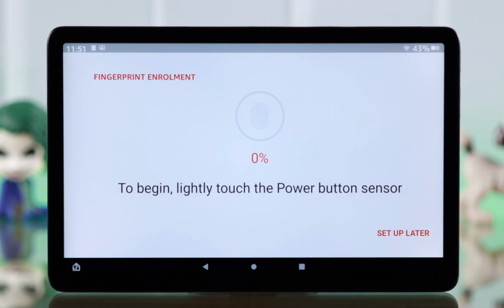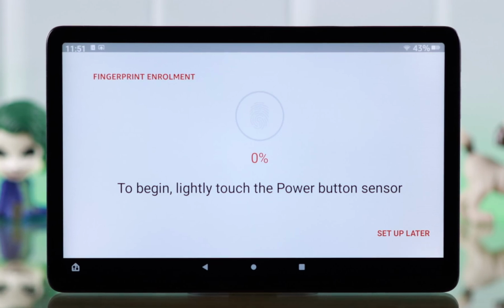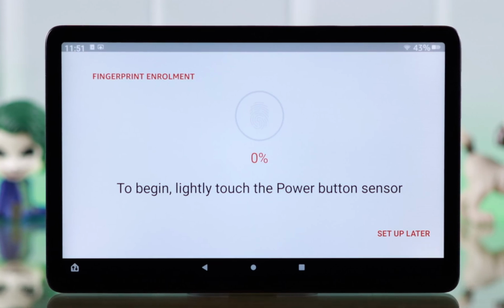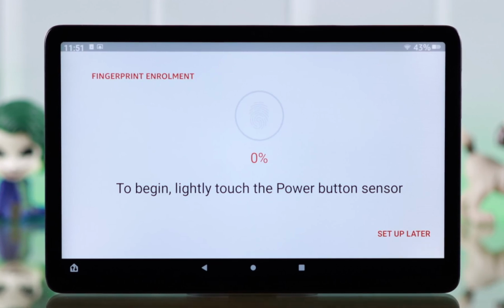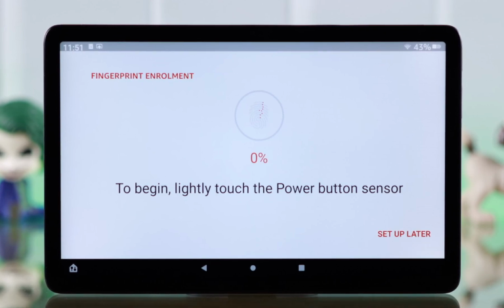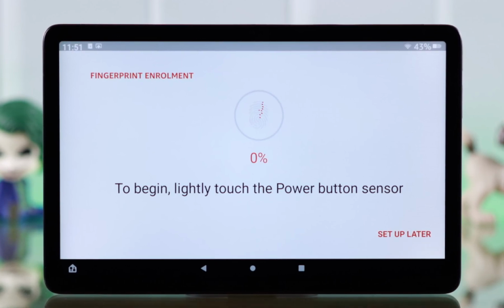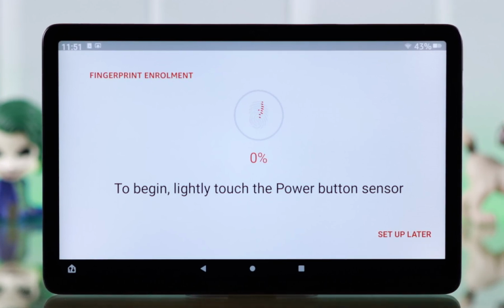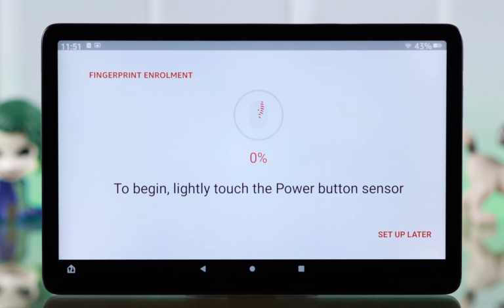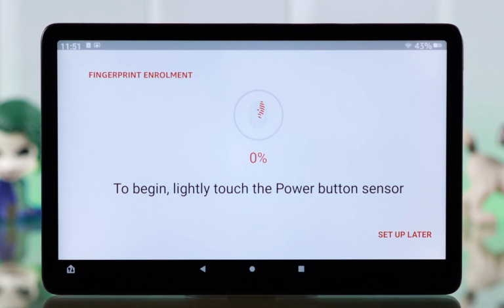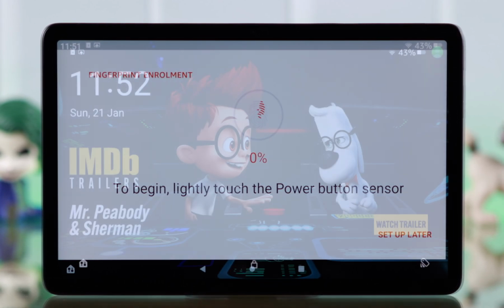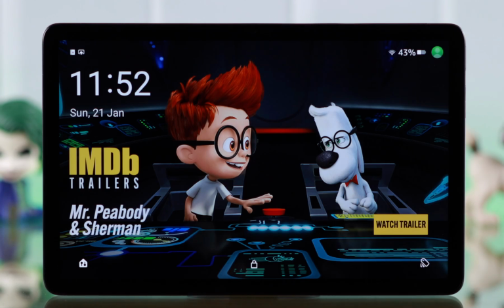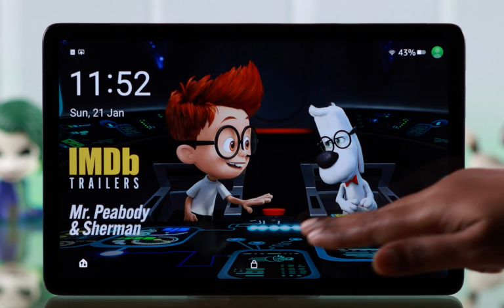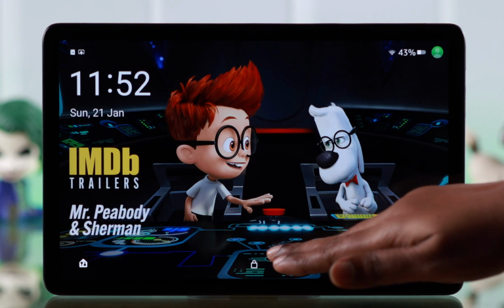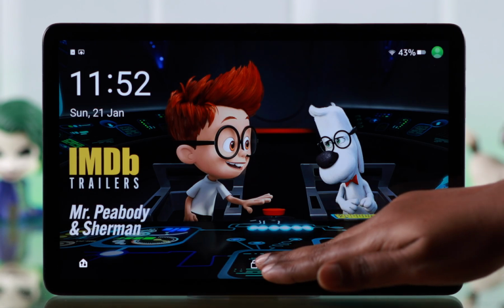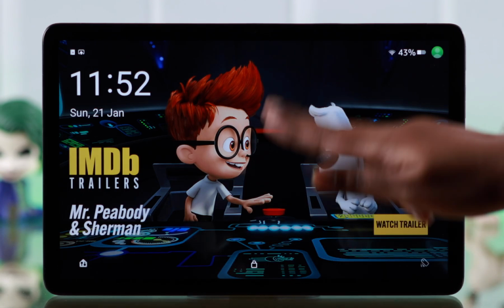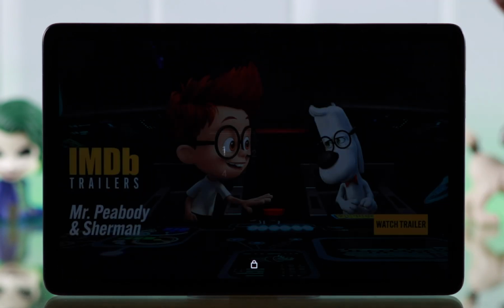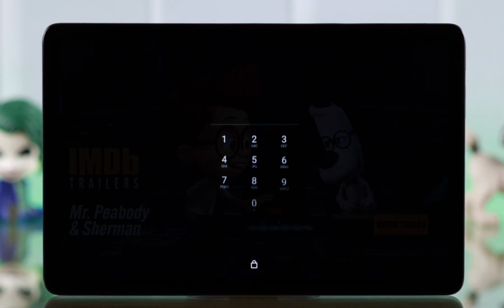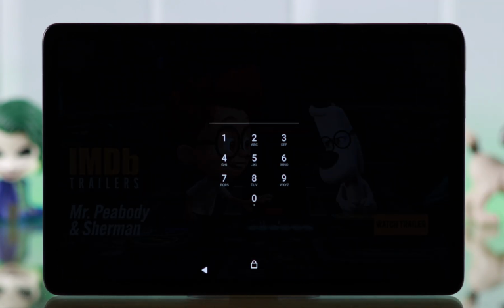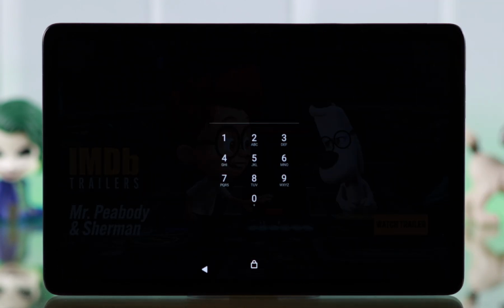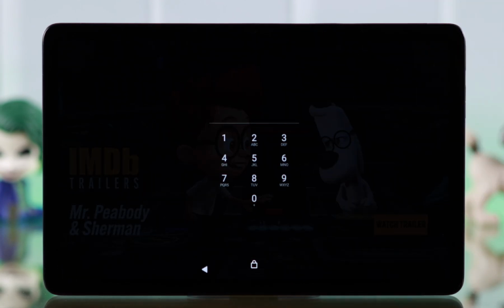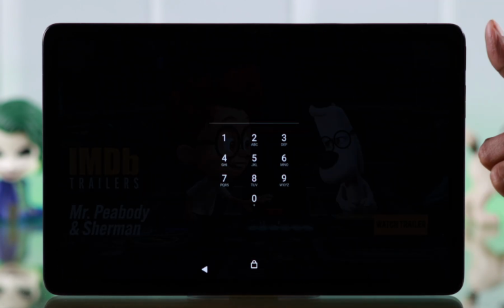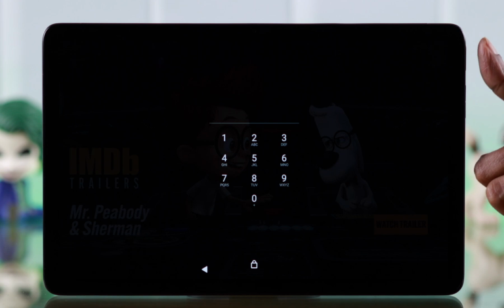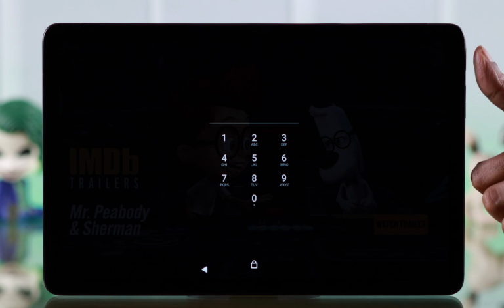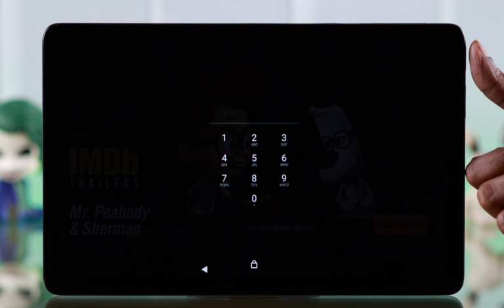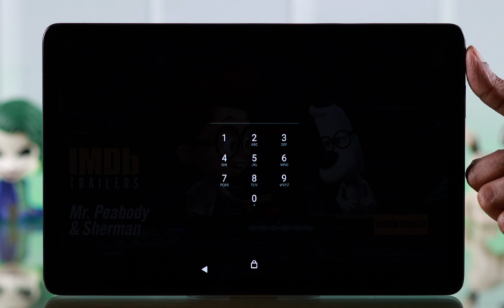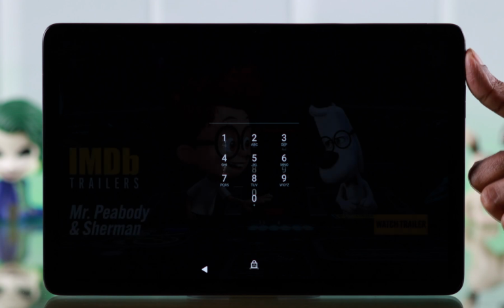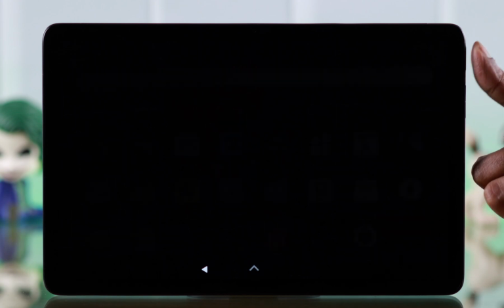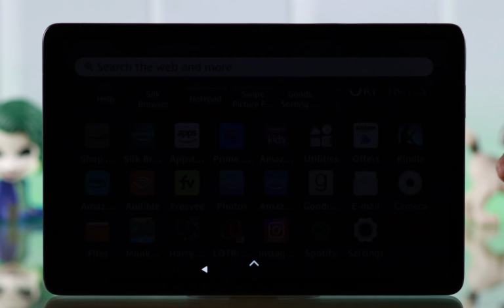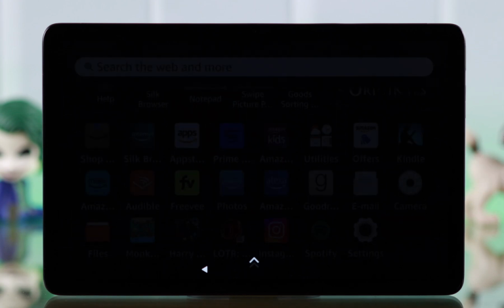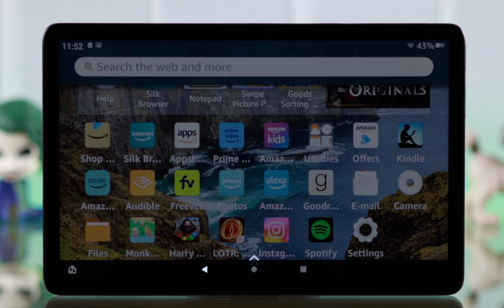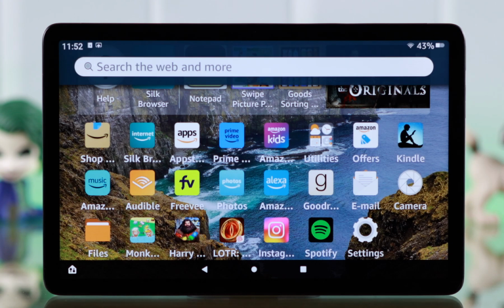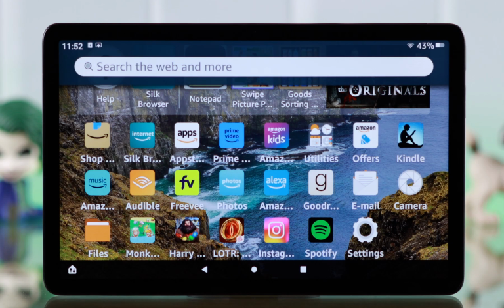If you want to set up your fingerprint ID for the lock screen of your Amazon FireMax 11 tab, this is how you can do that.